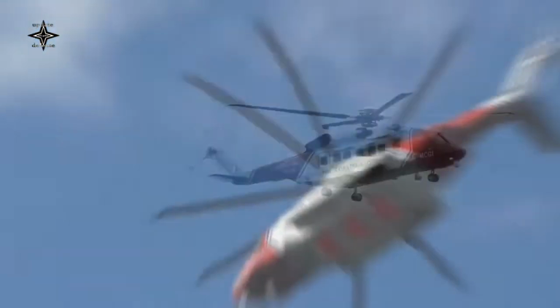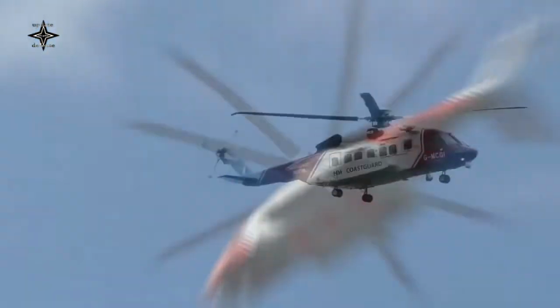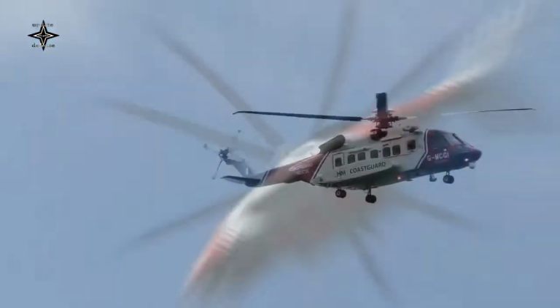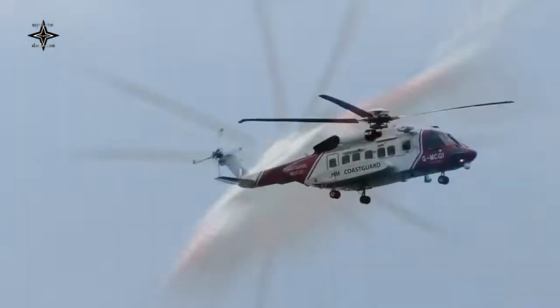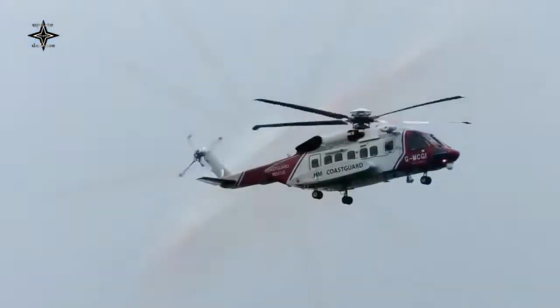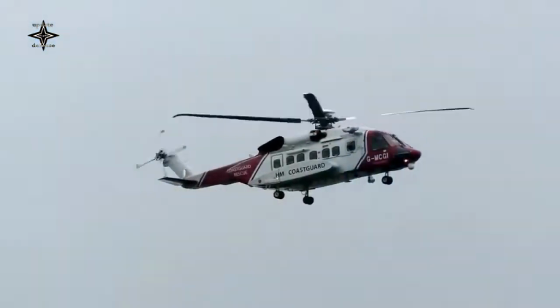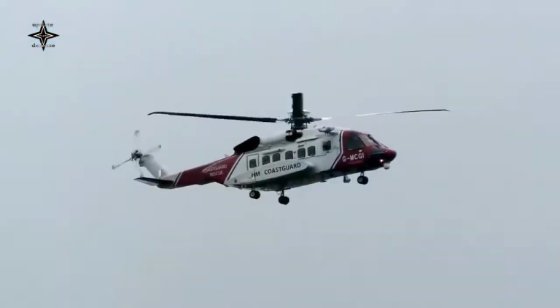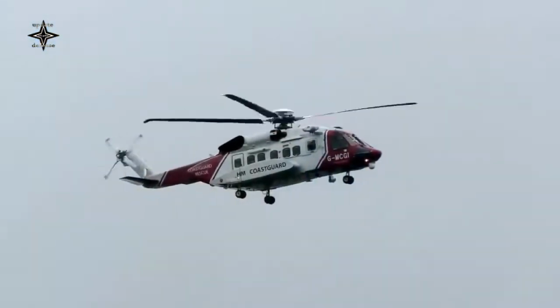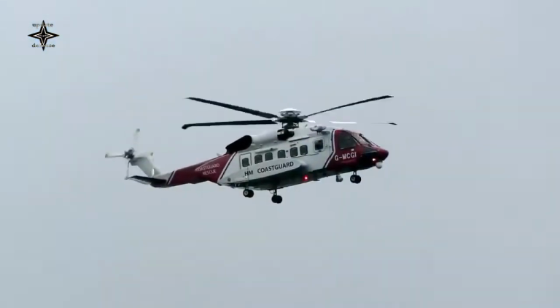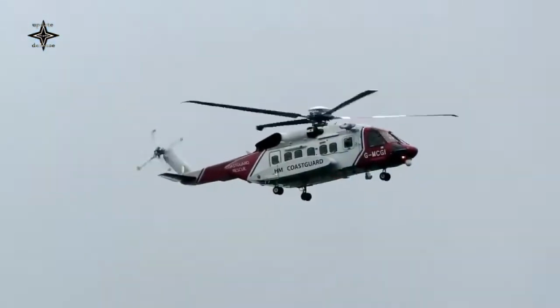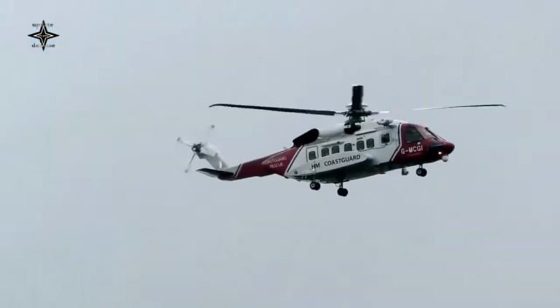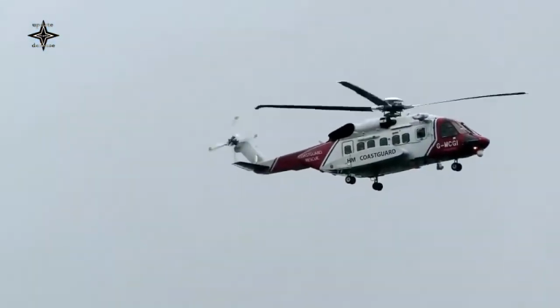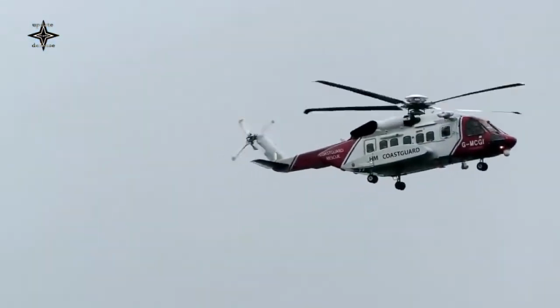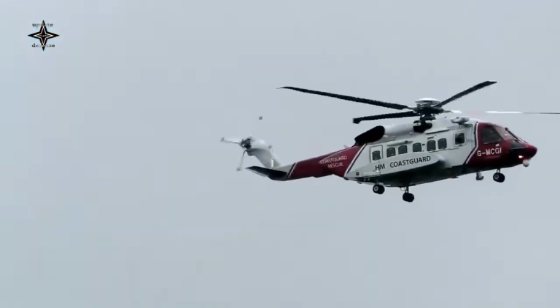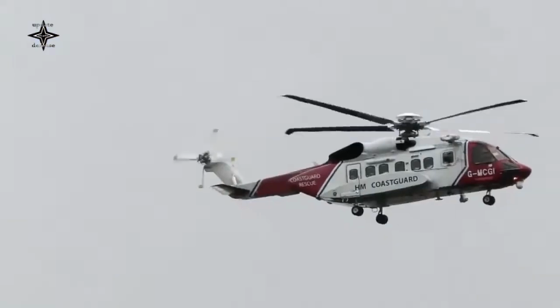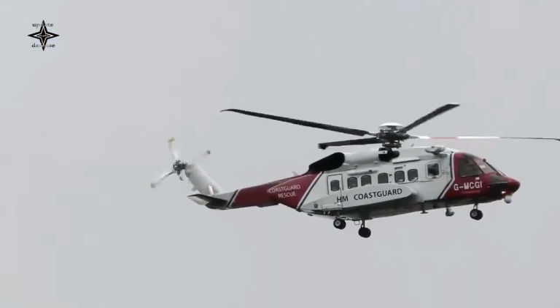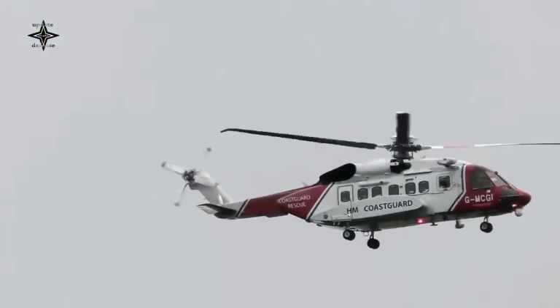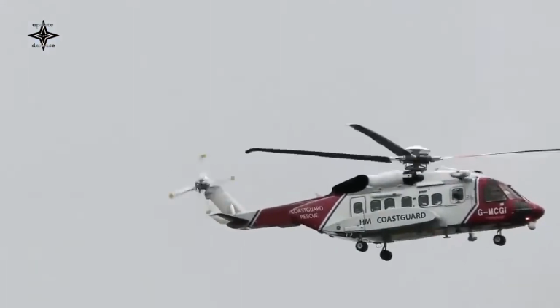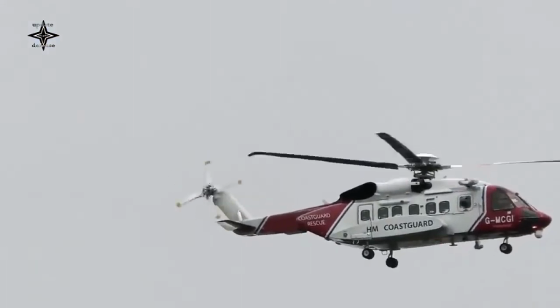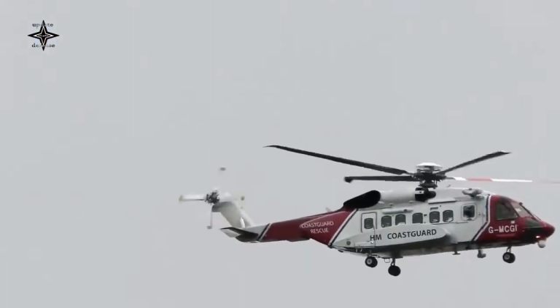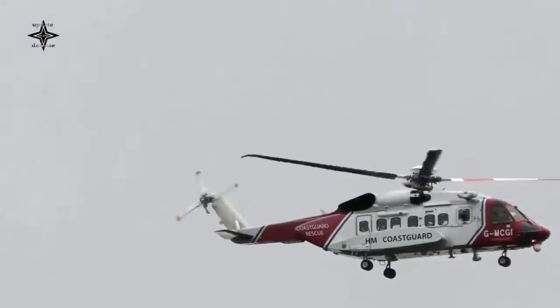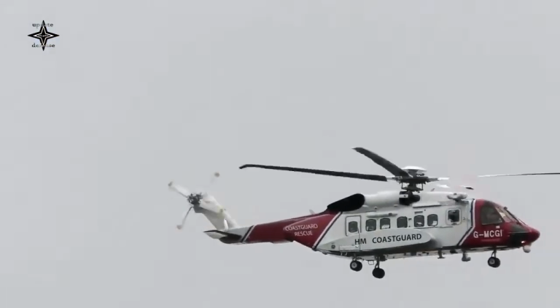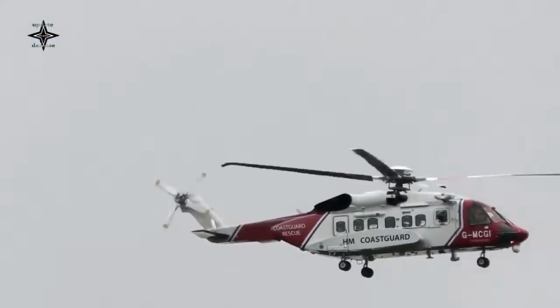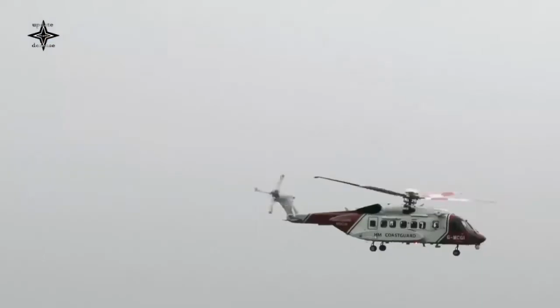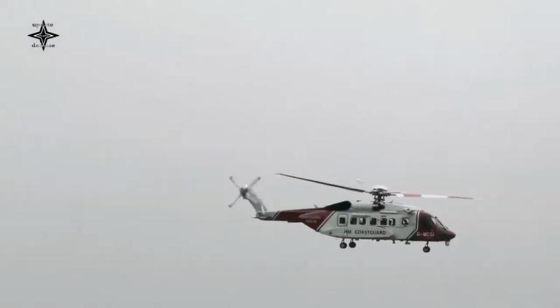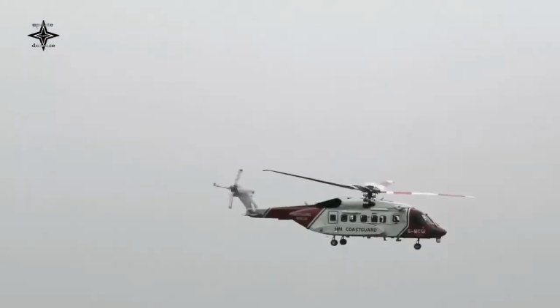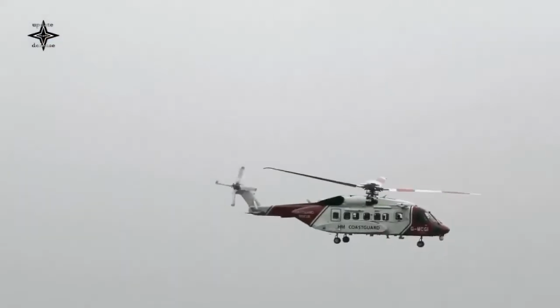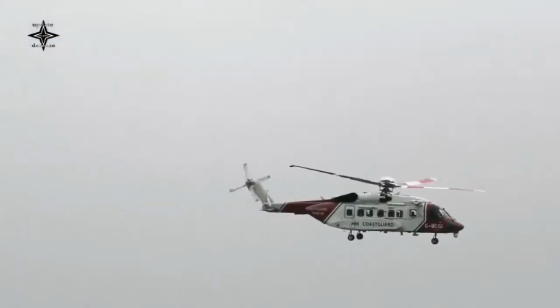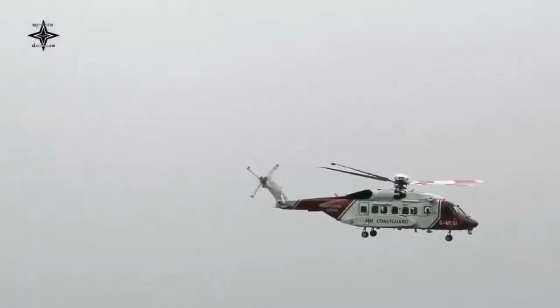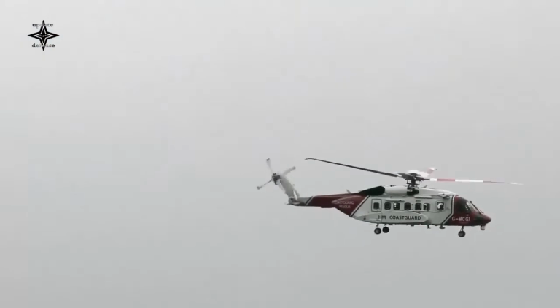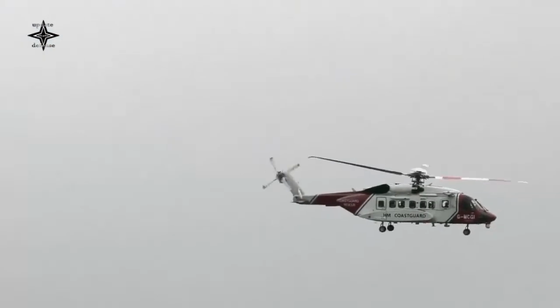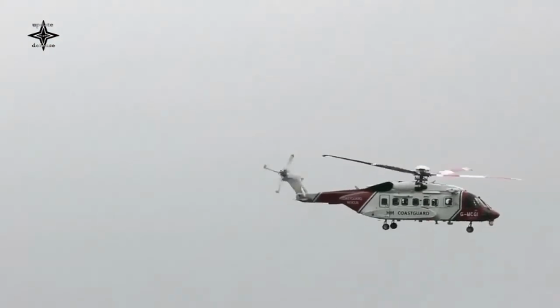Thirteen nations have selected the S-92 helicopter for their critical head of state missions.